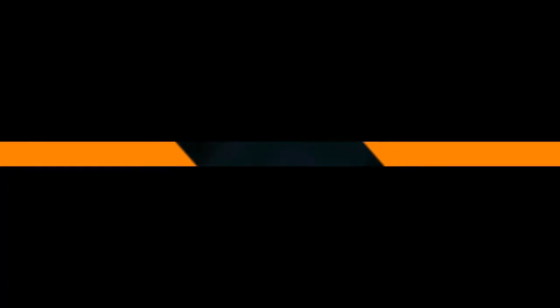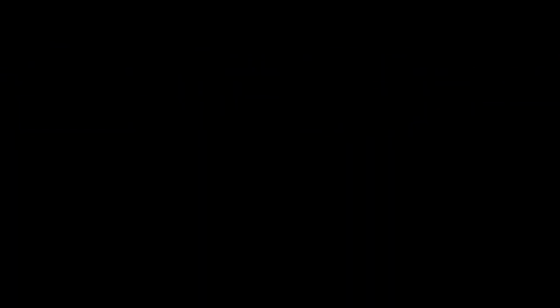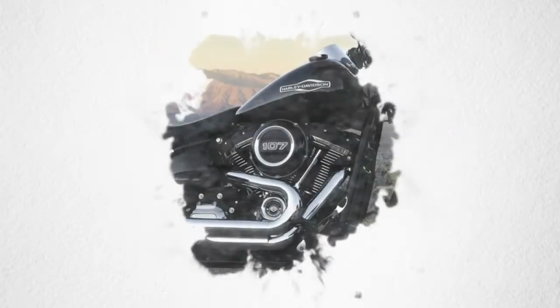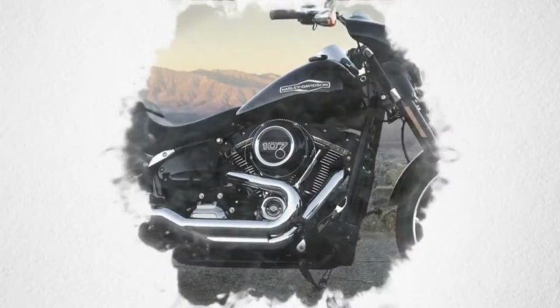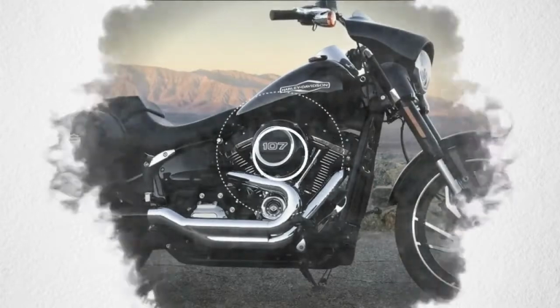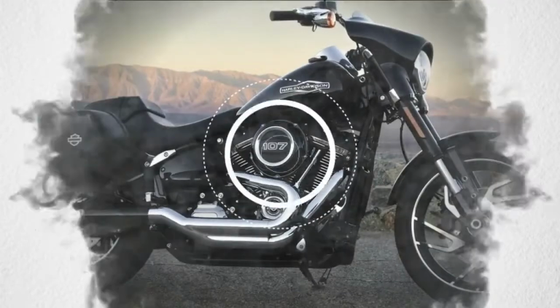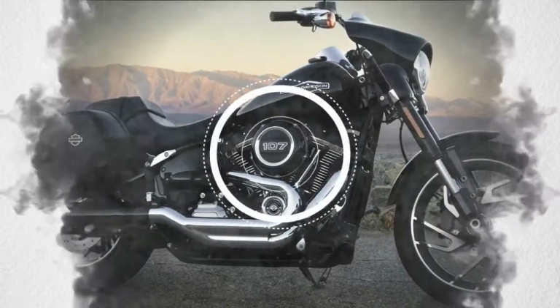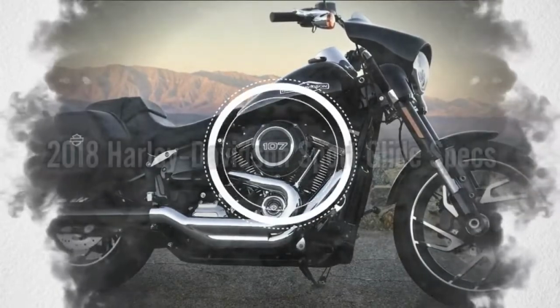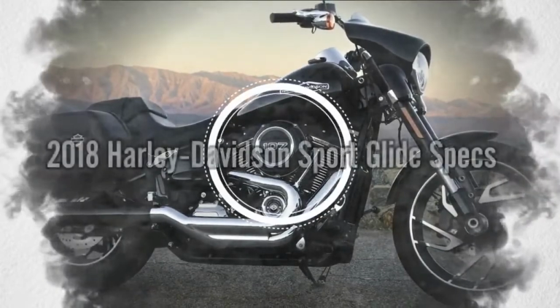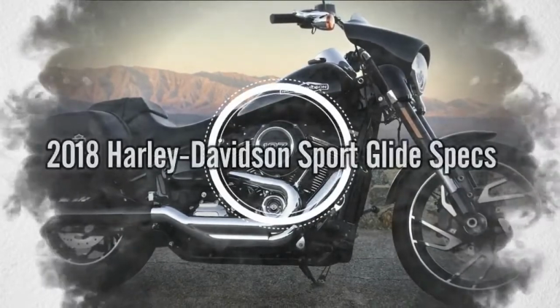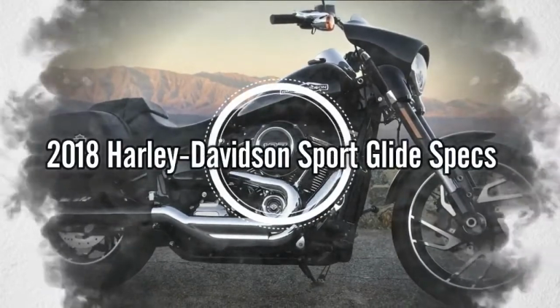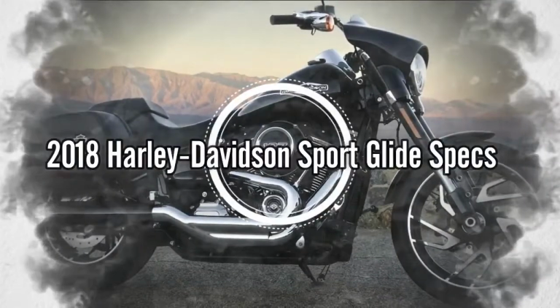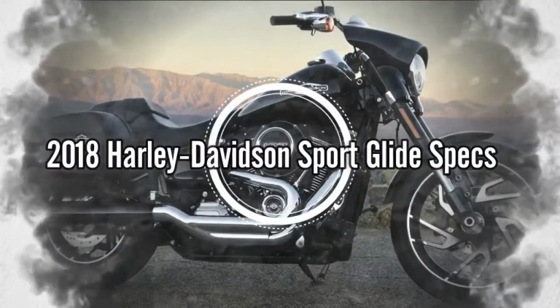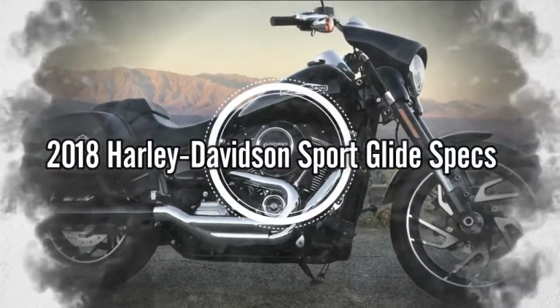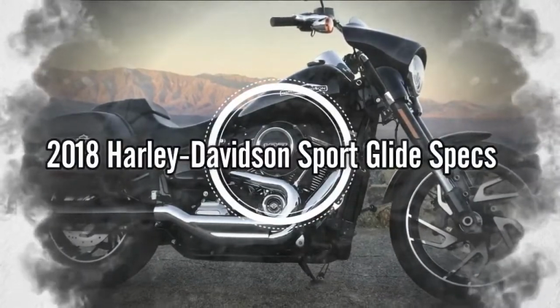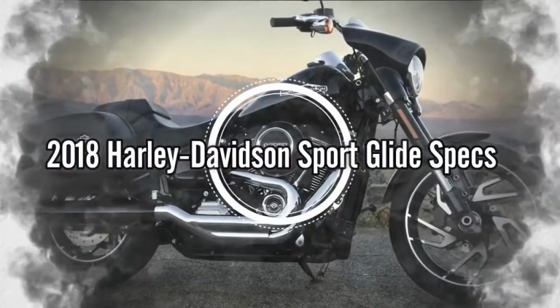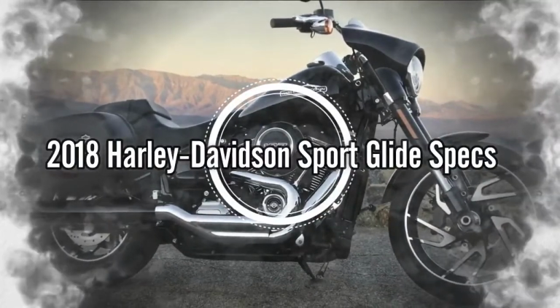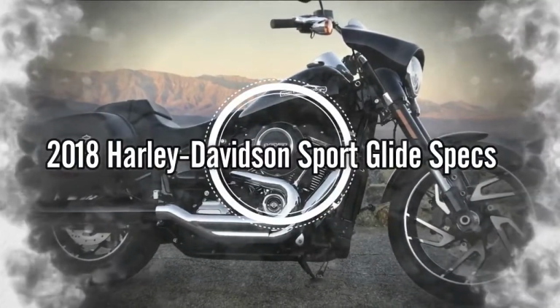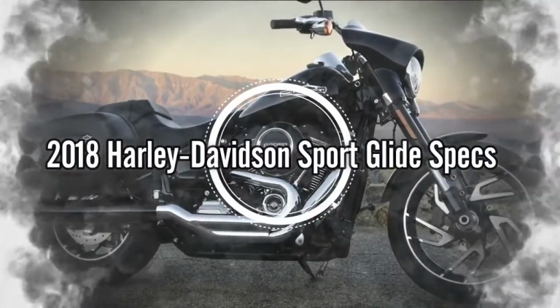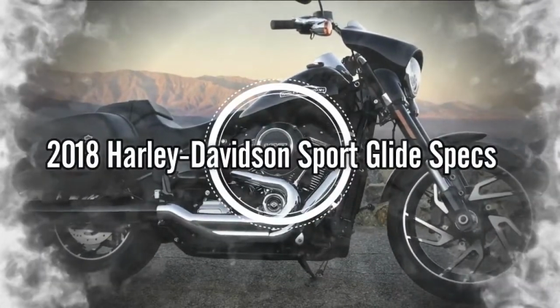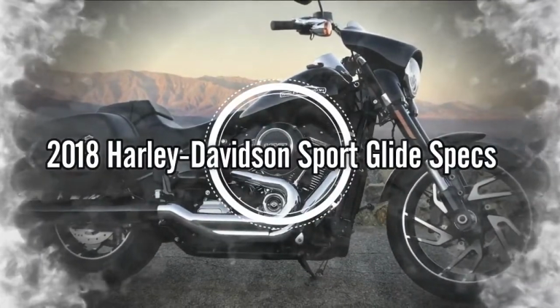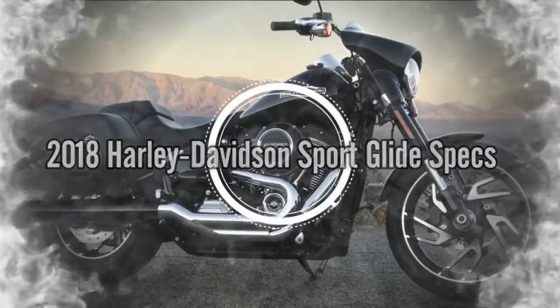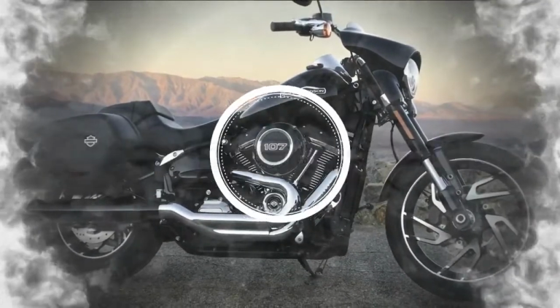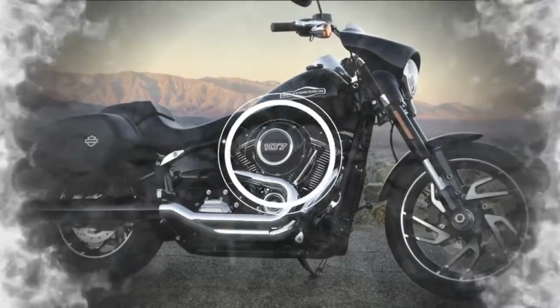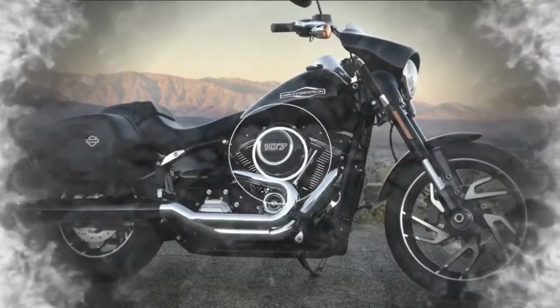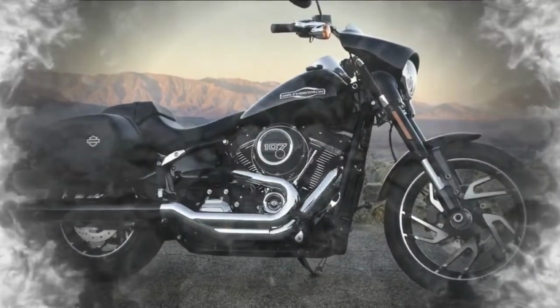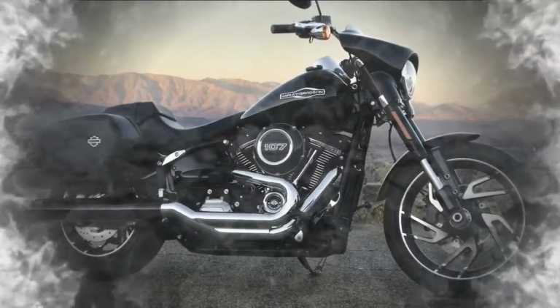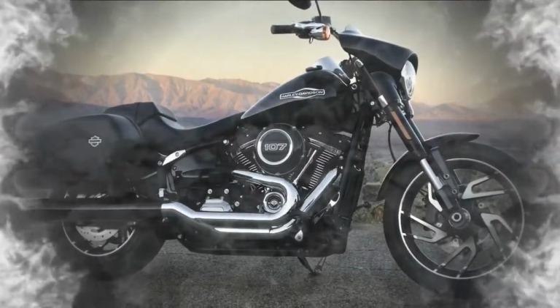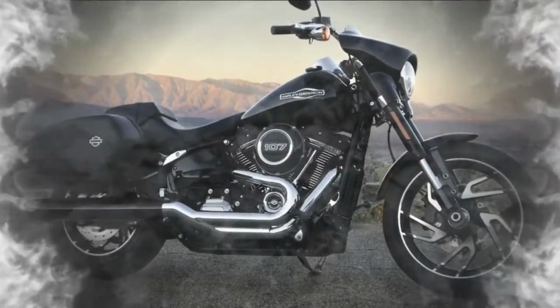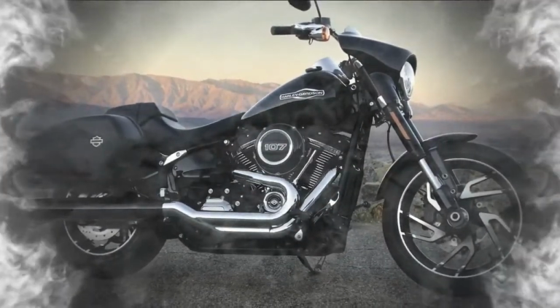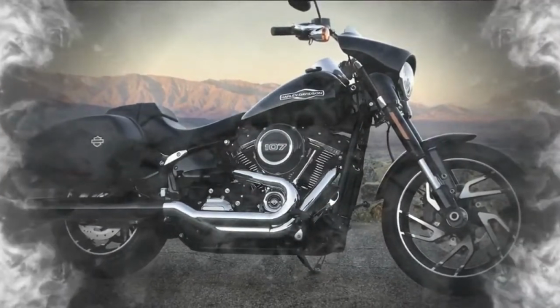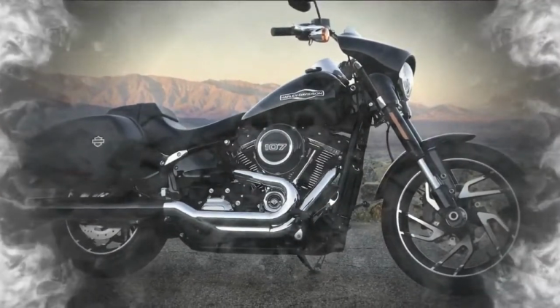Welcome to Nova Motor Channel. Please like, share and subscribe. Thank you.